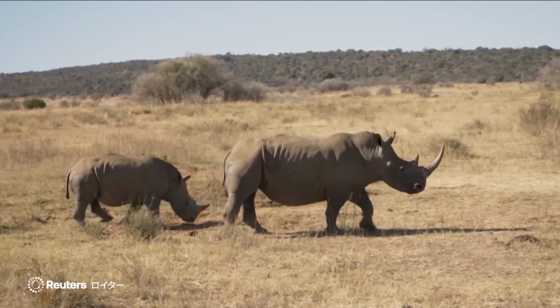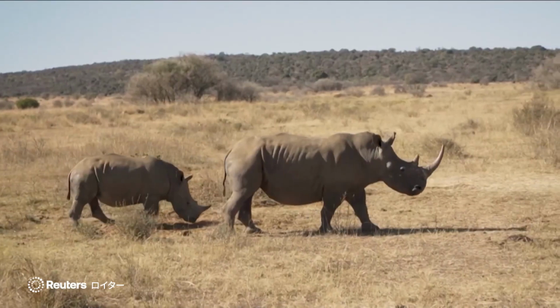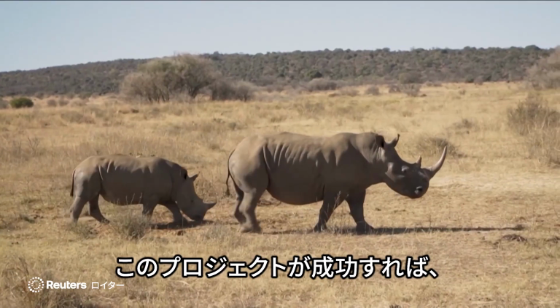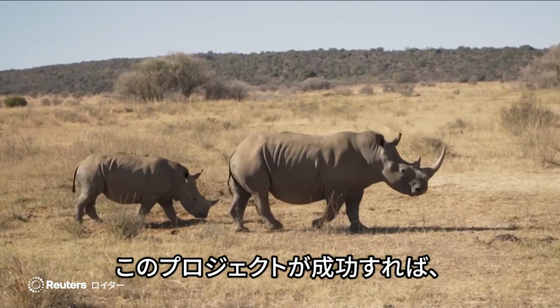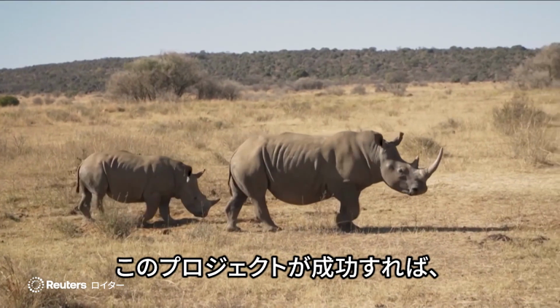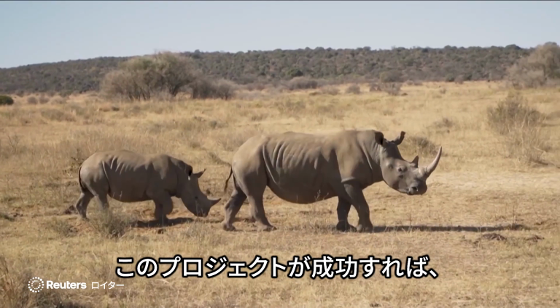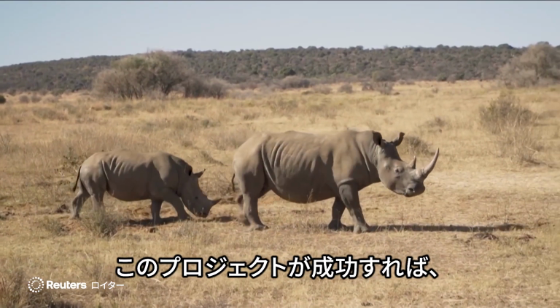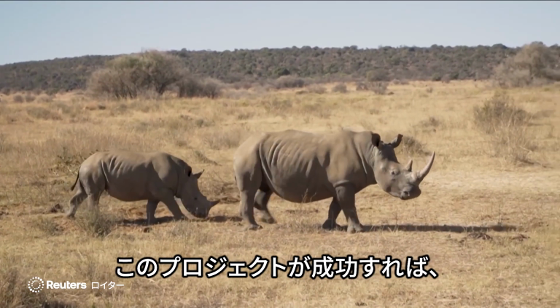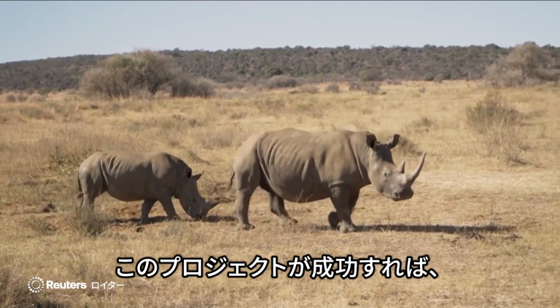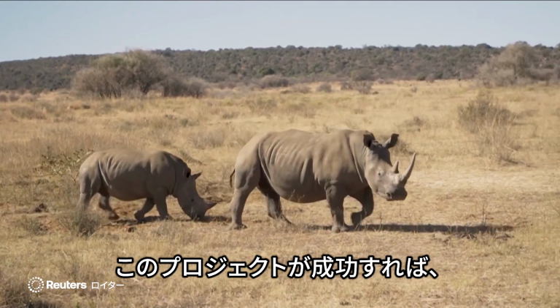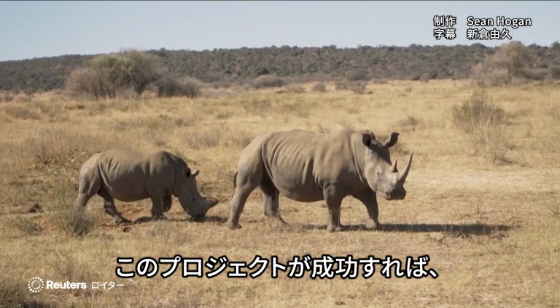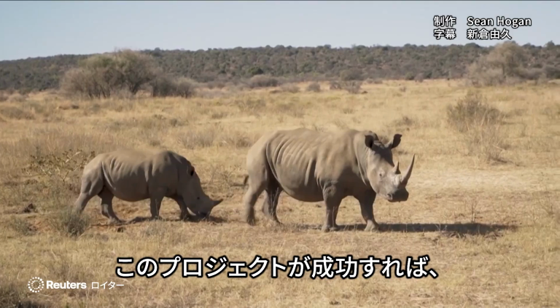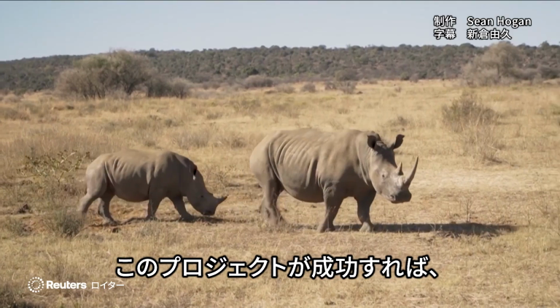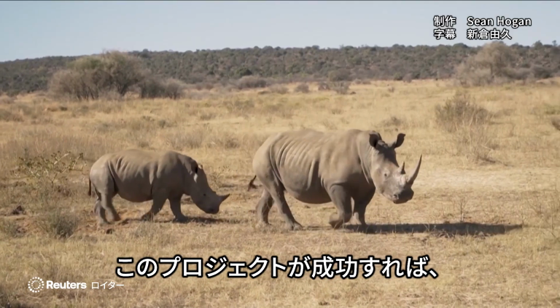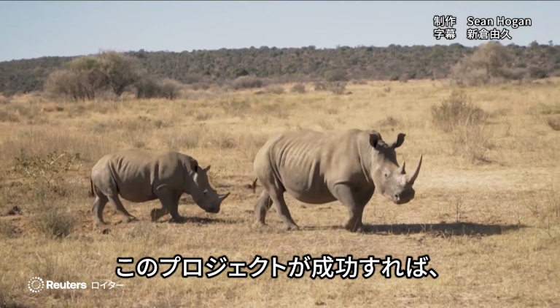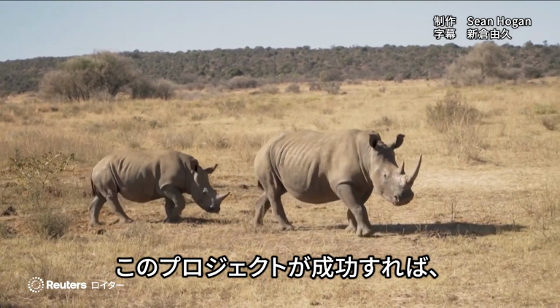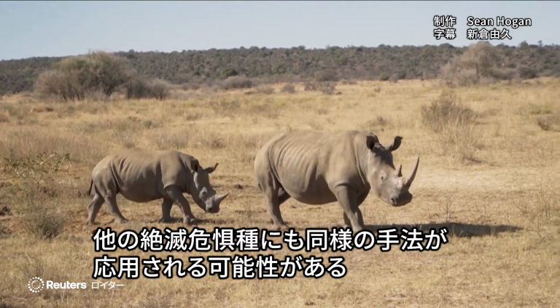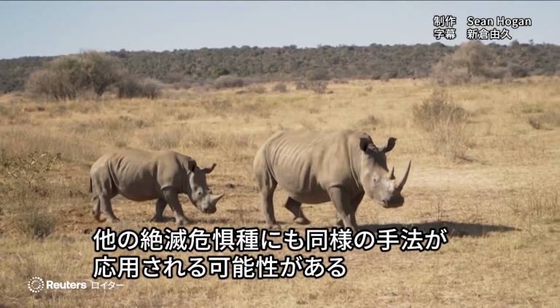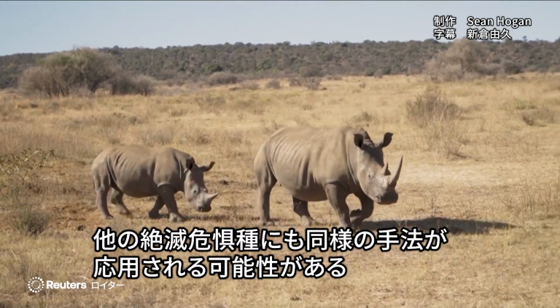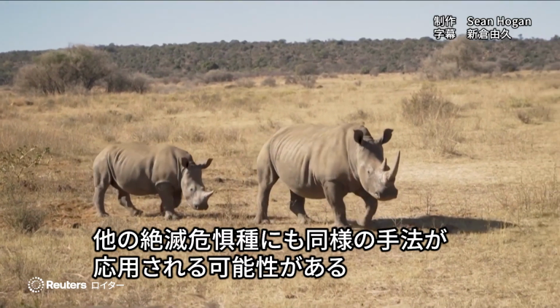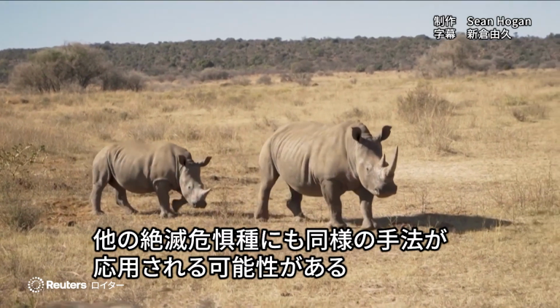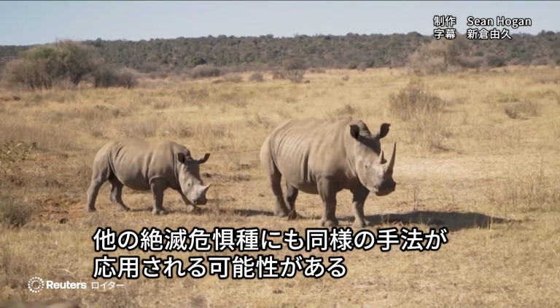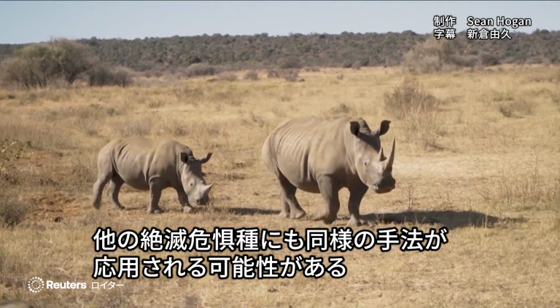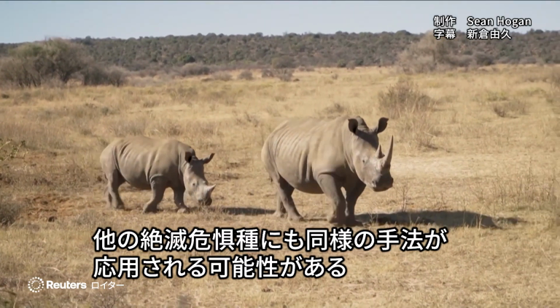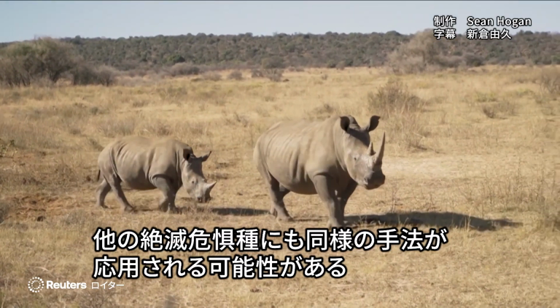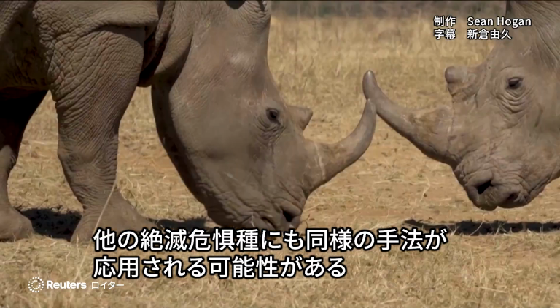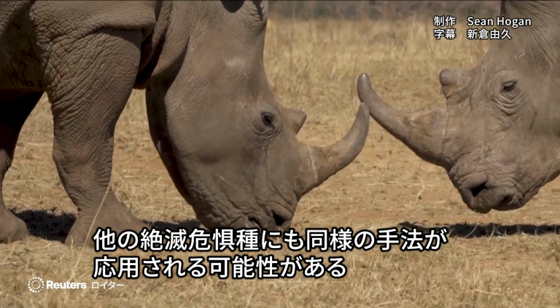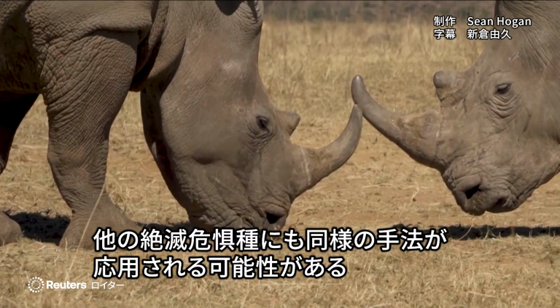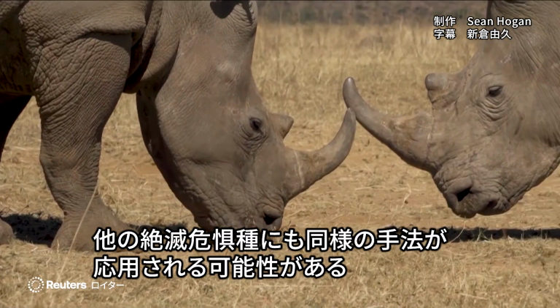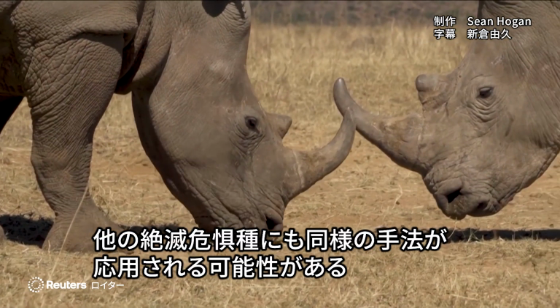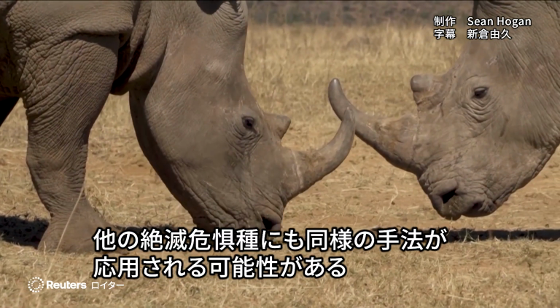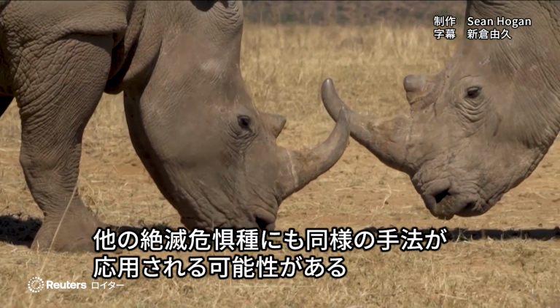The project's success could pave the way for similar applications to protect other endangered species.